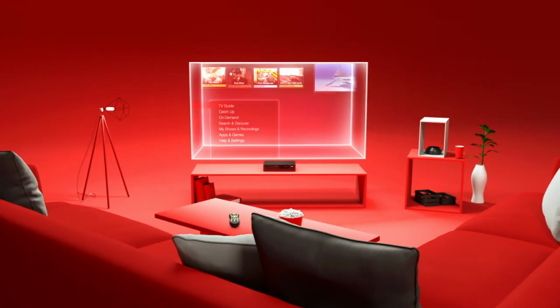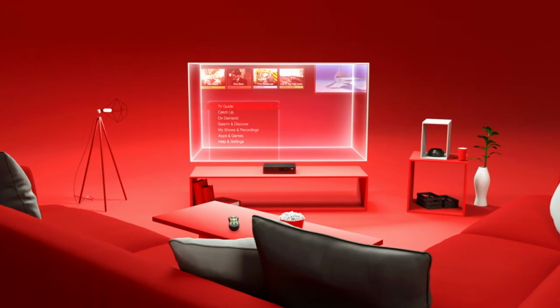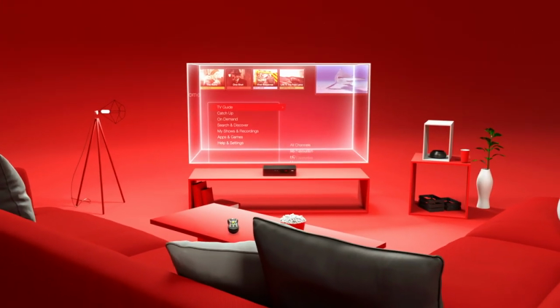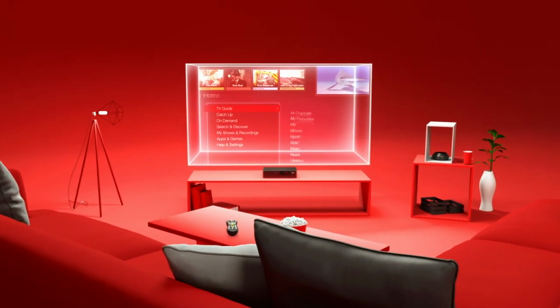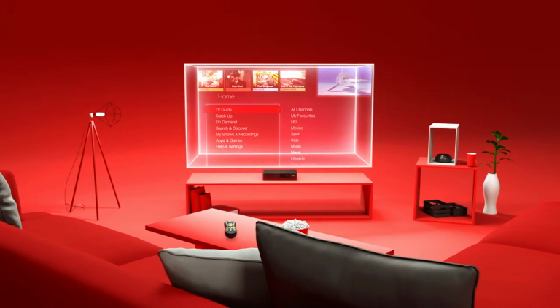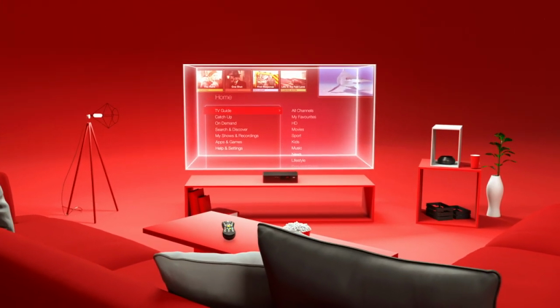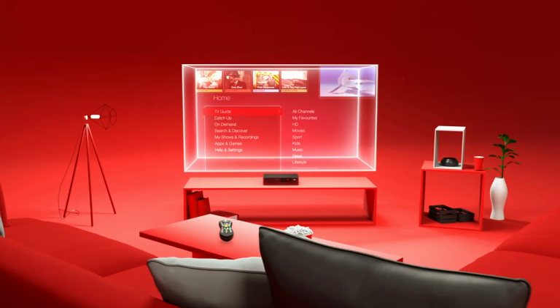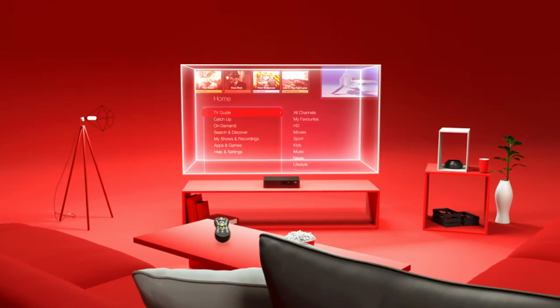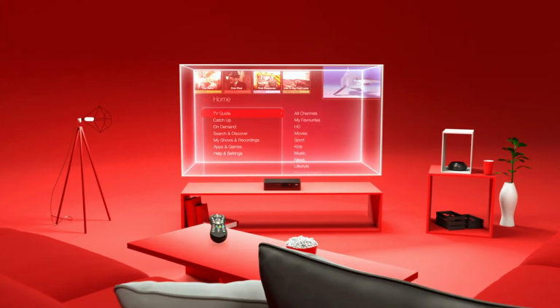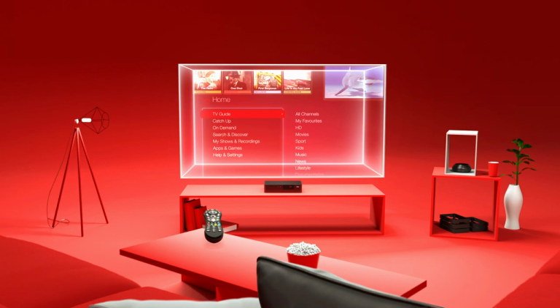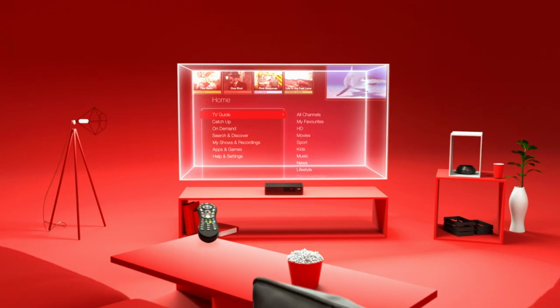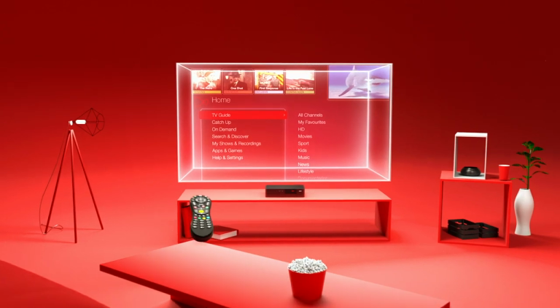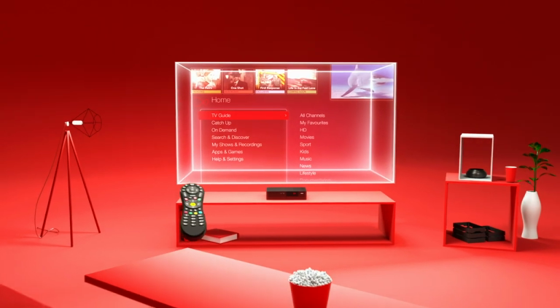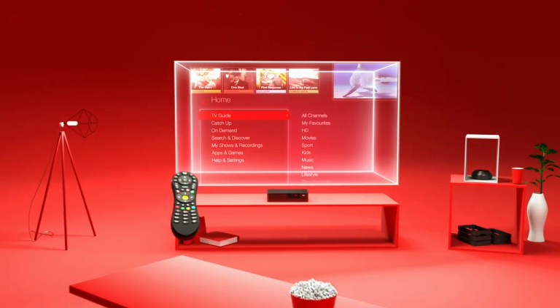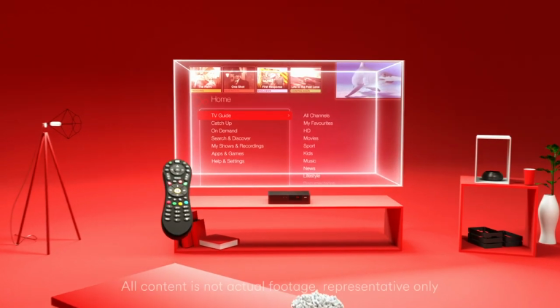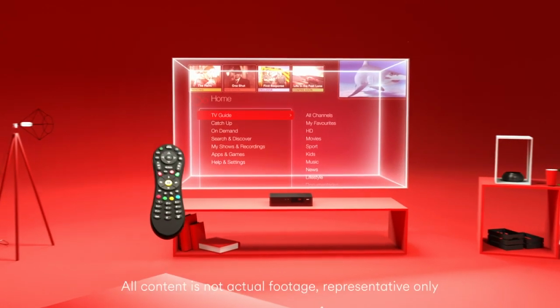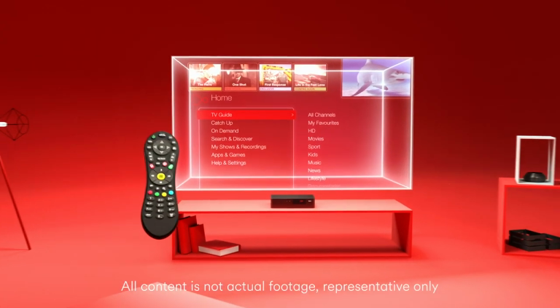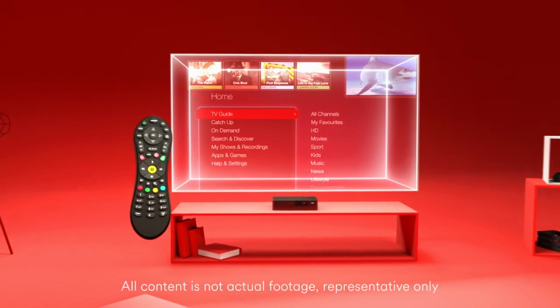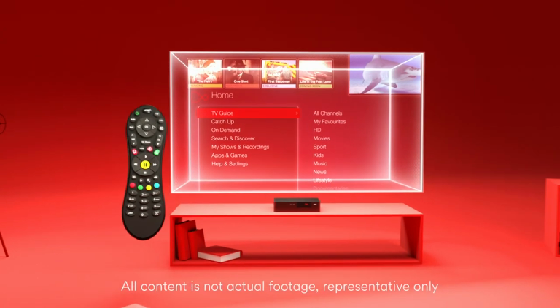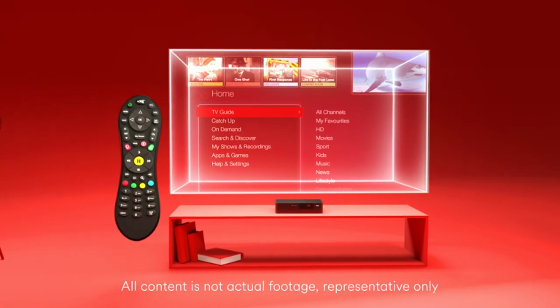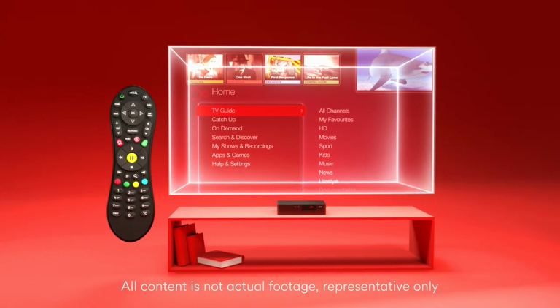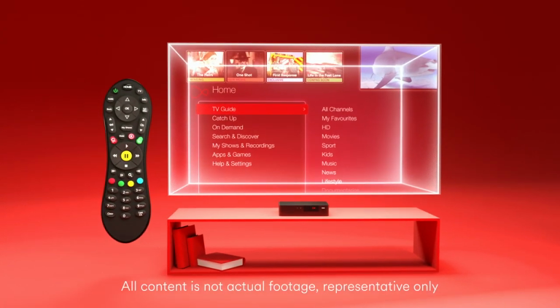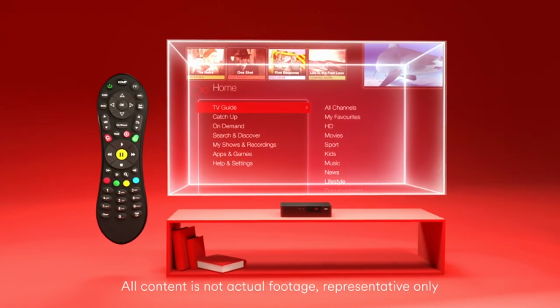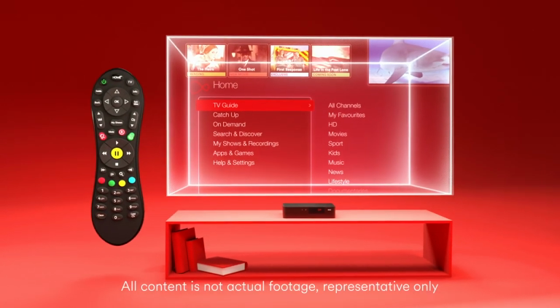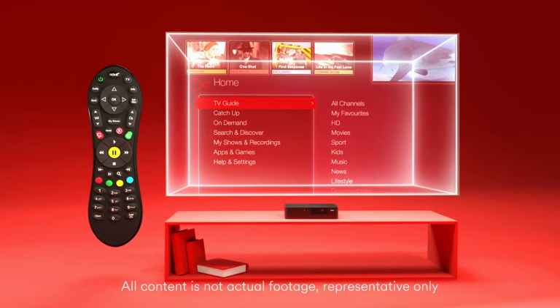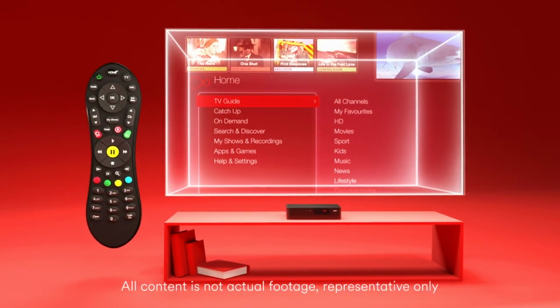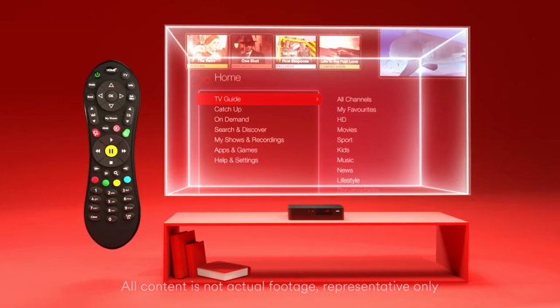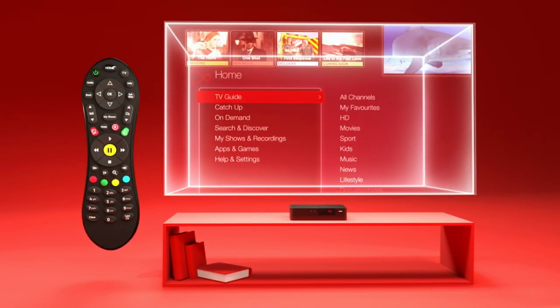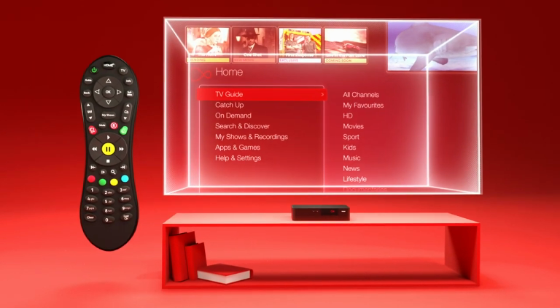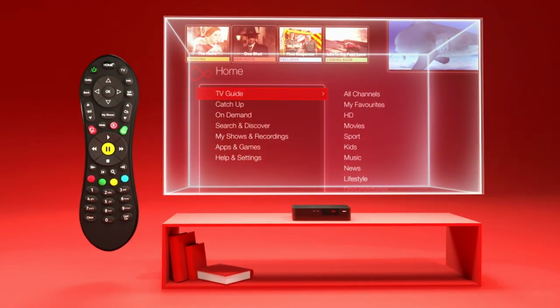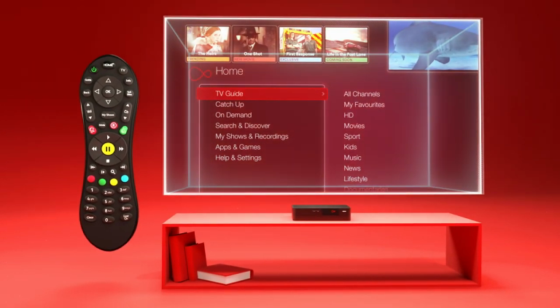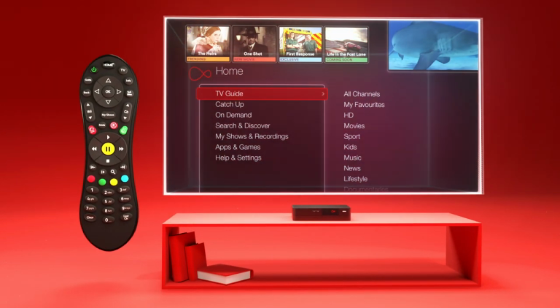You can control what, when and how you watch your favourite shows, because Virgin TV puts you in control.